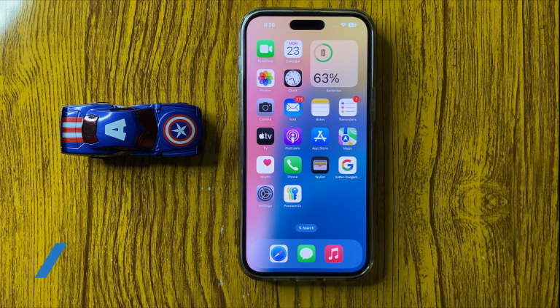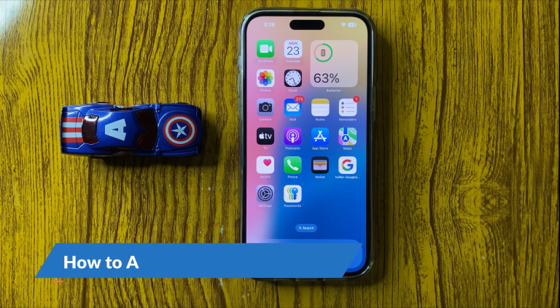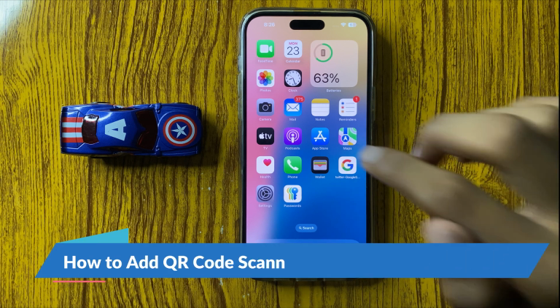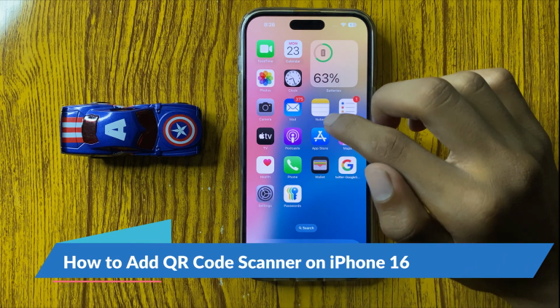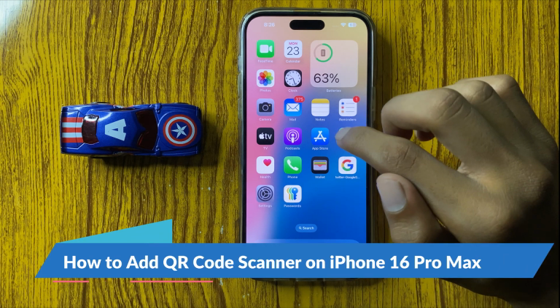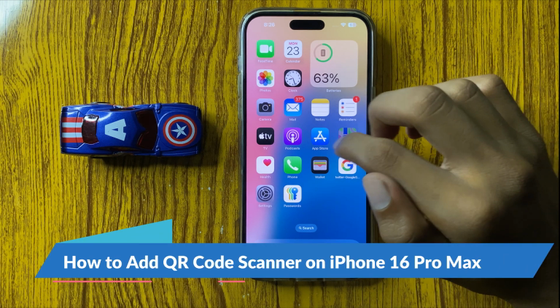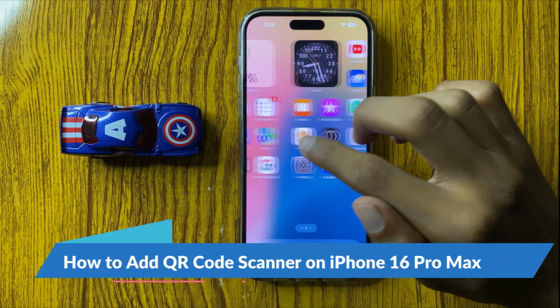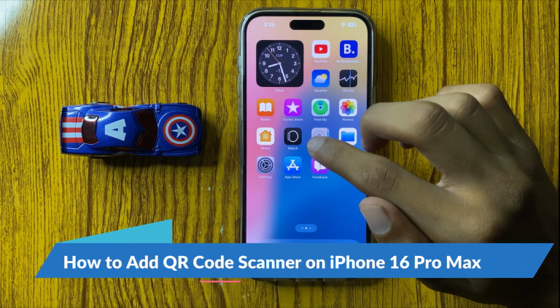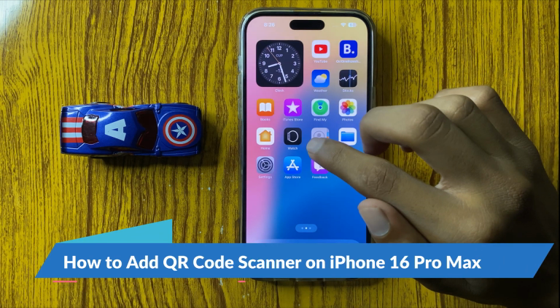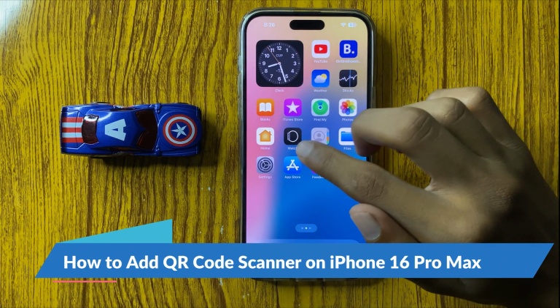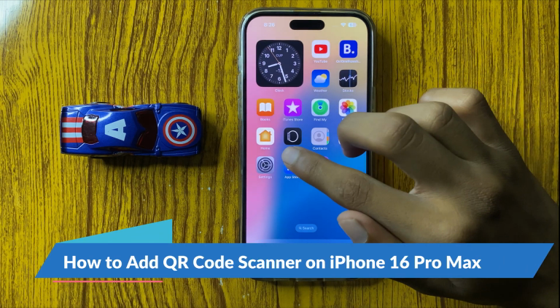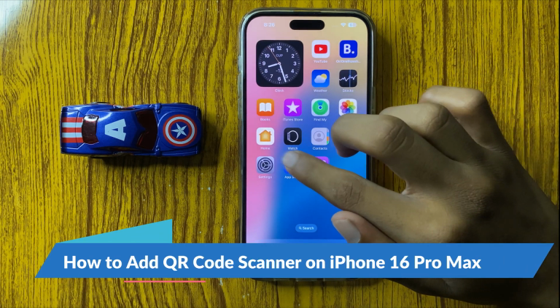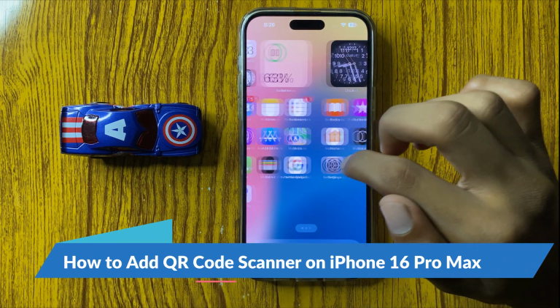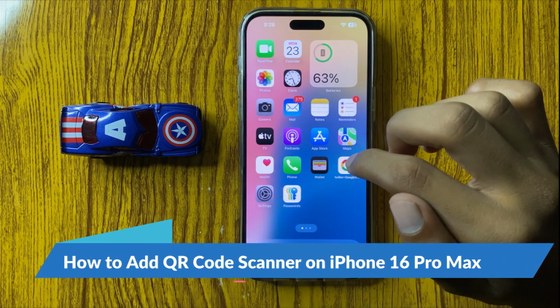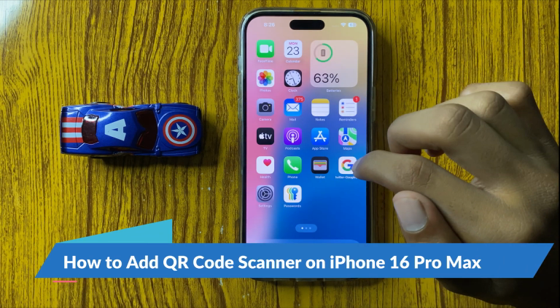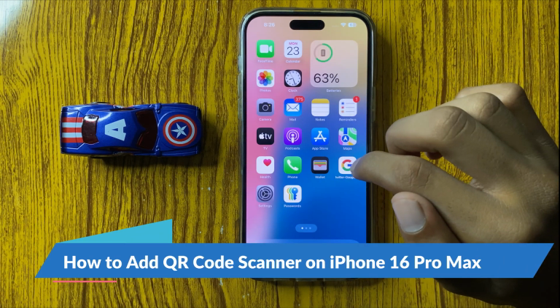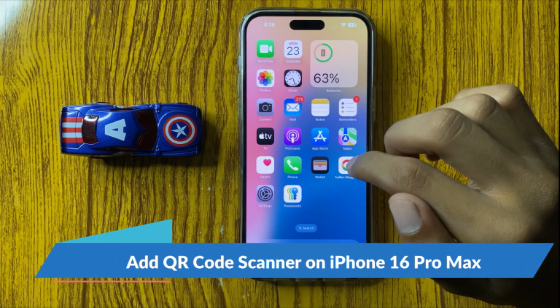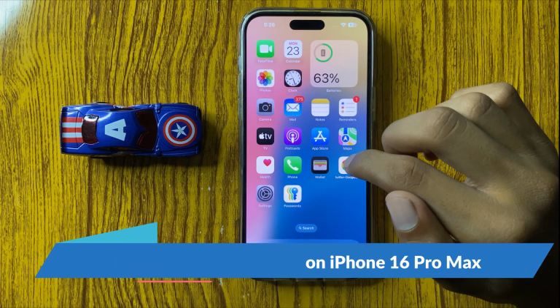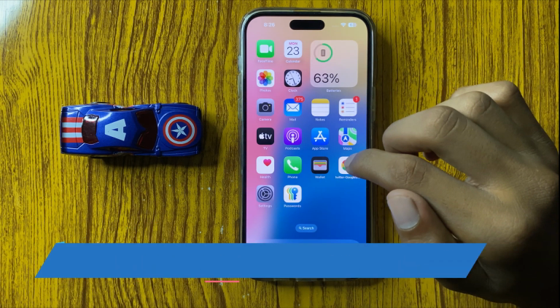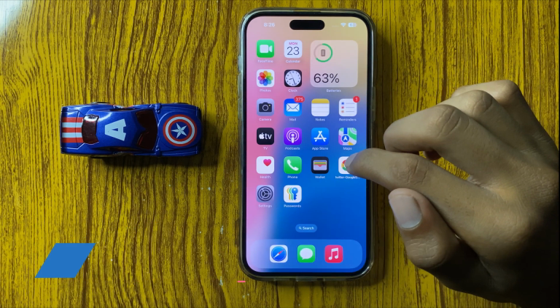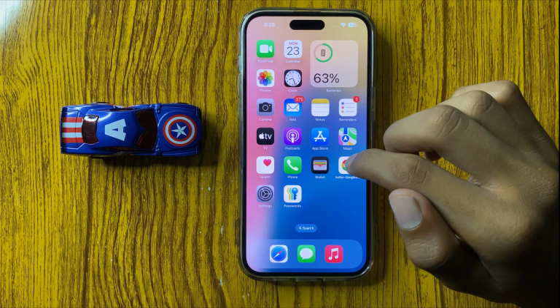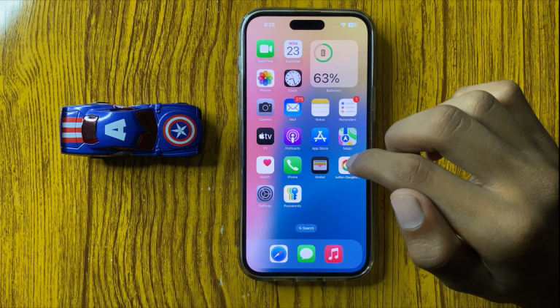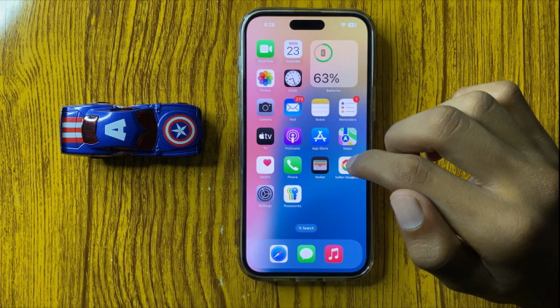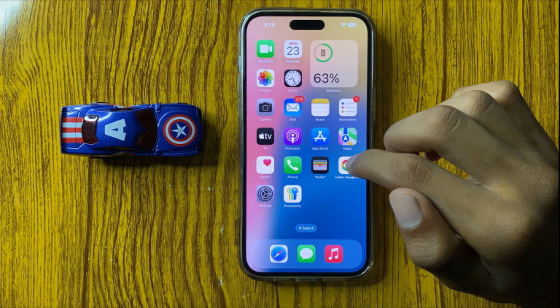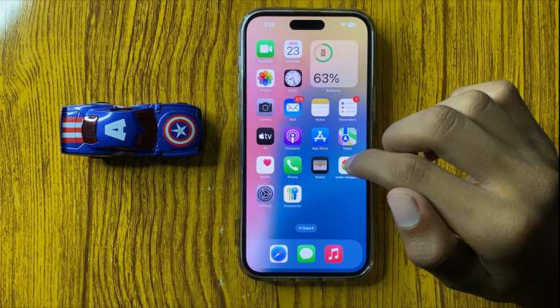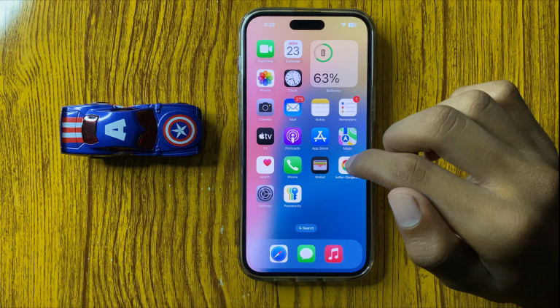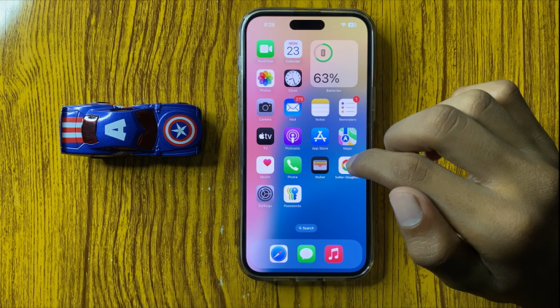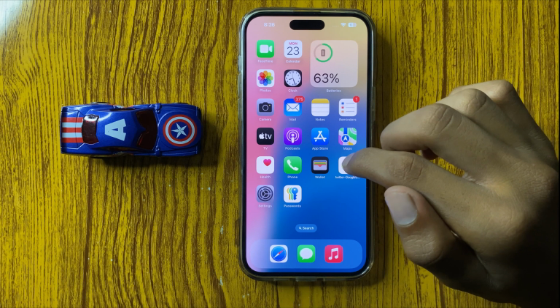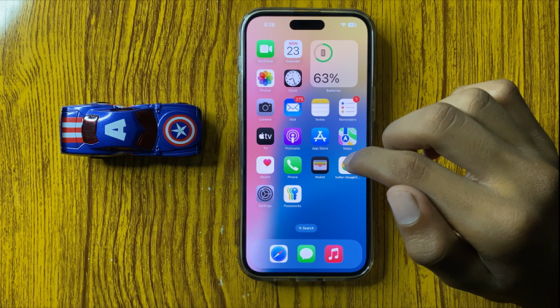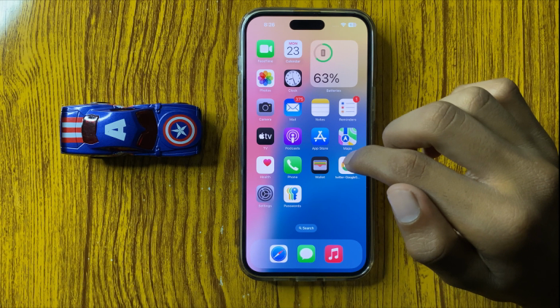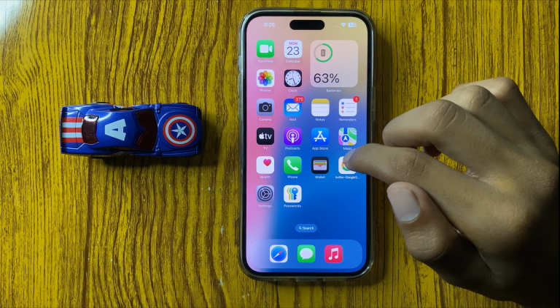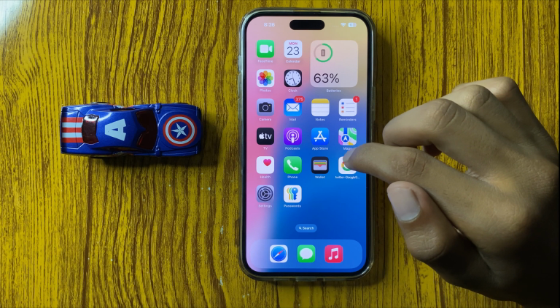How to add a QR code scanner in iPhone 16 Pro Max. So let's start the video.